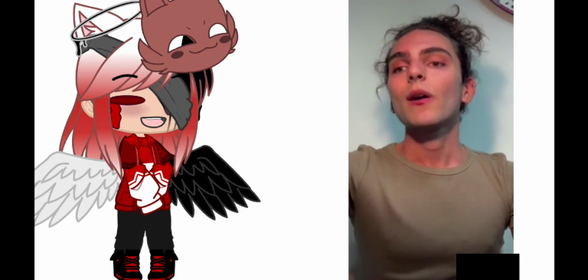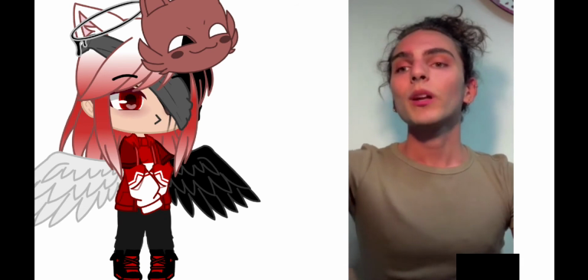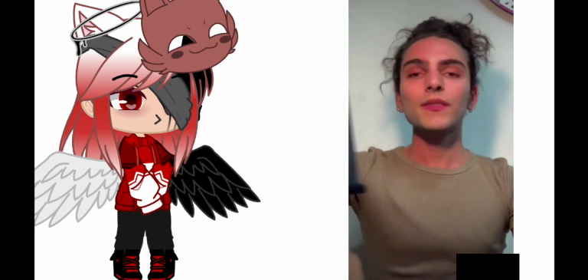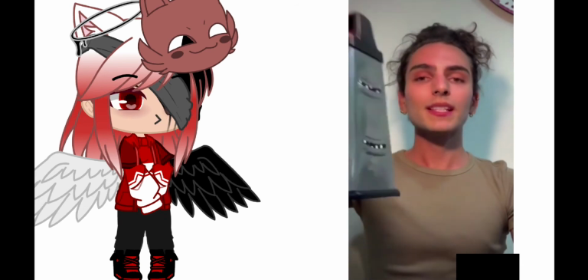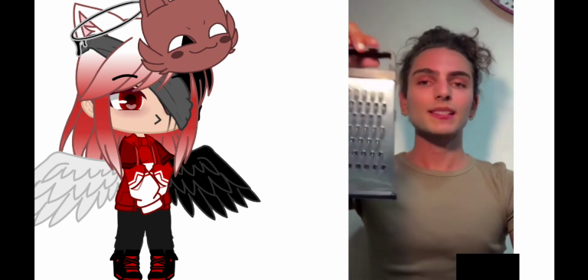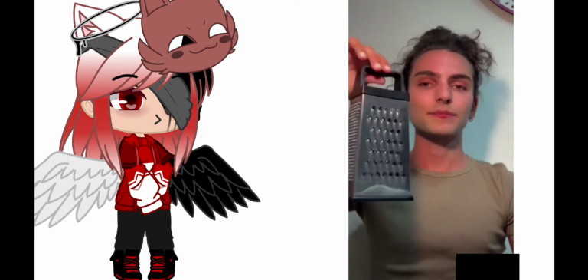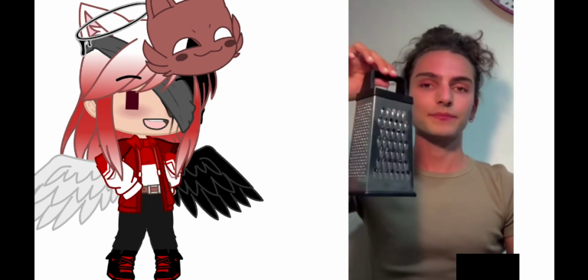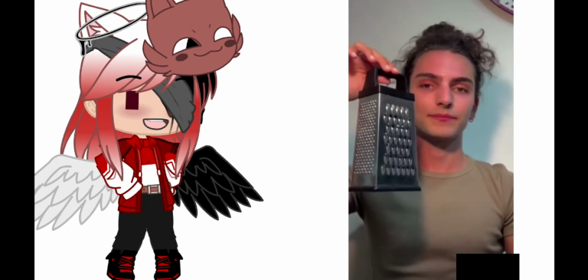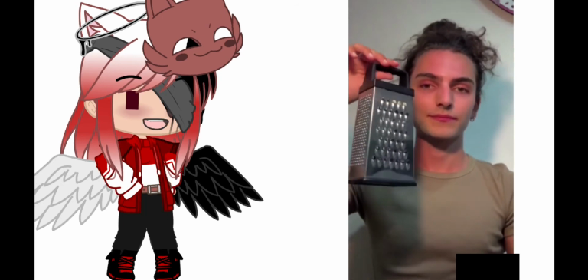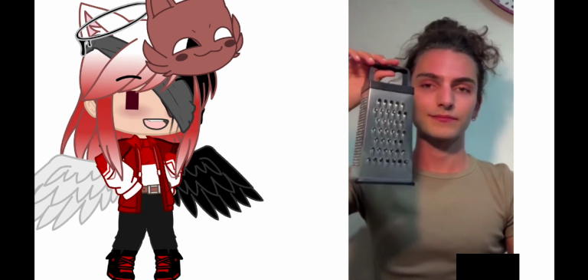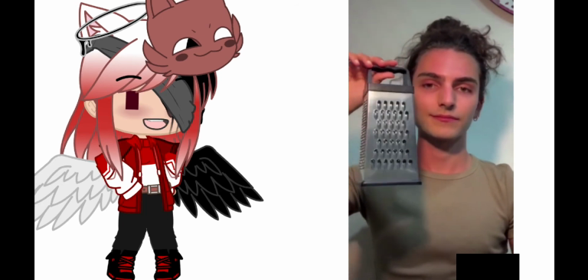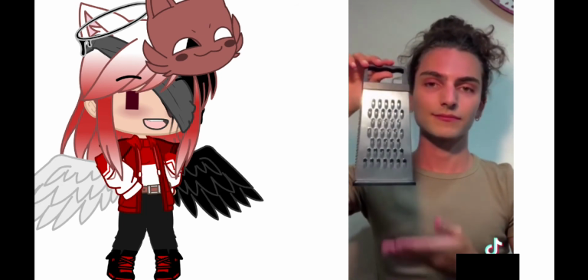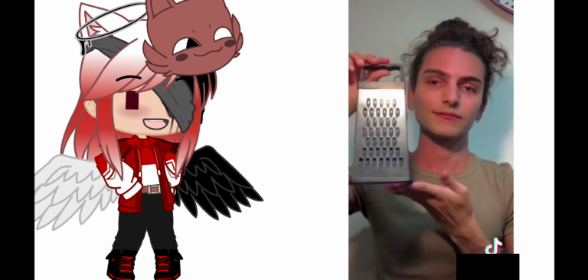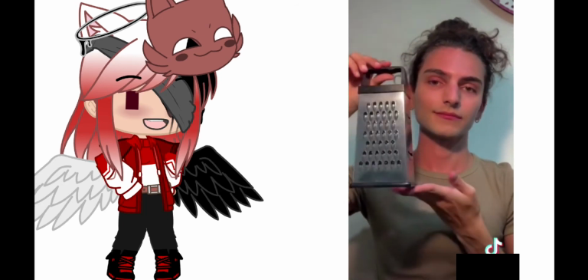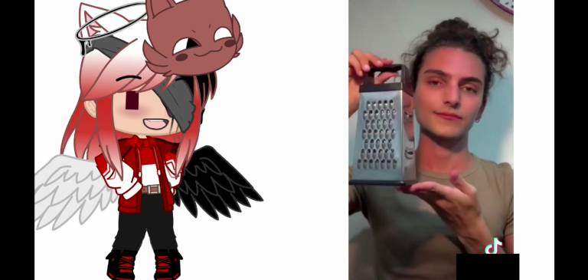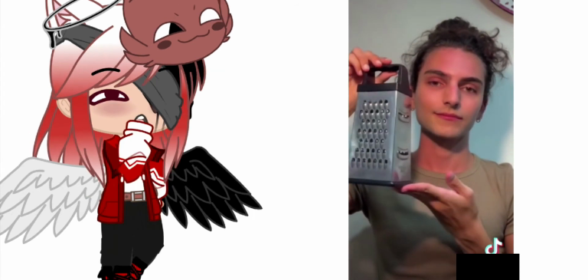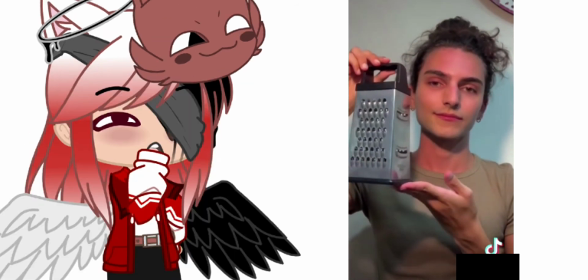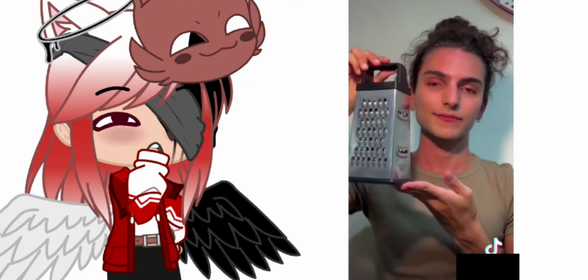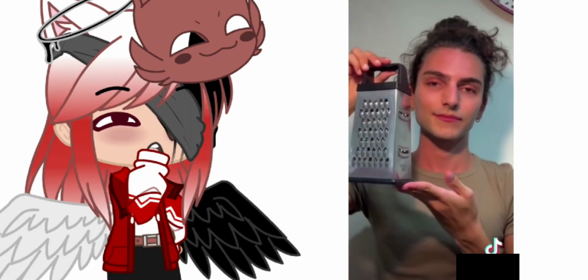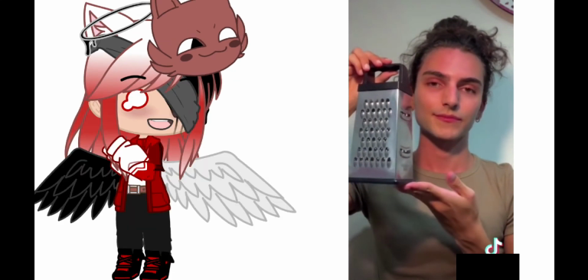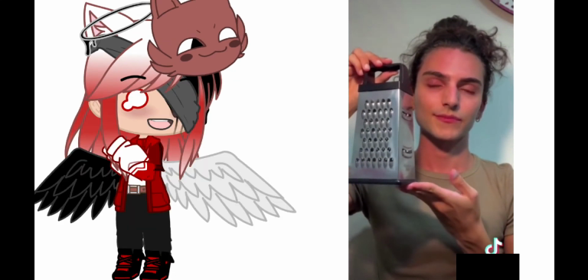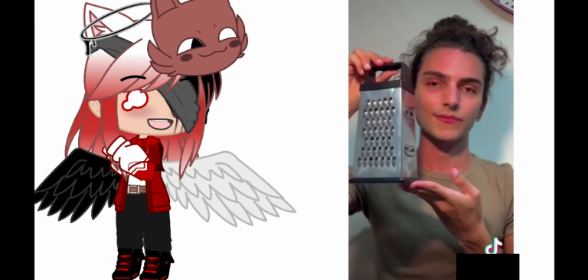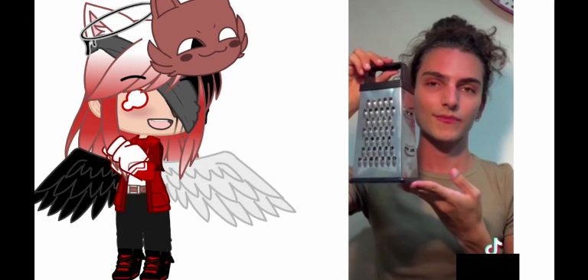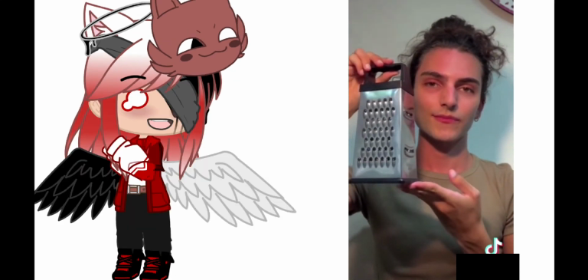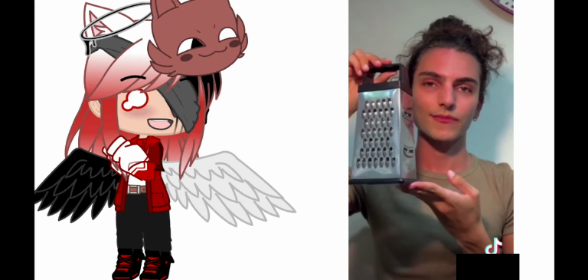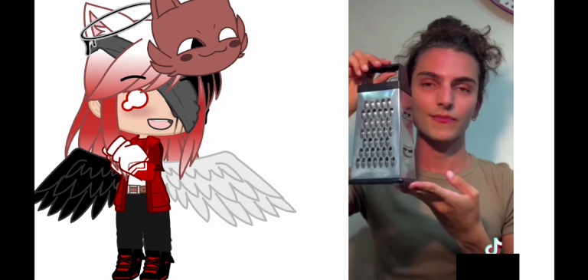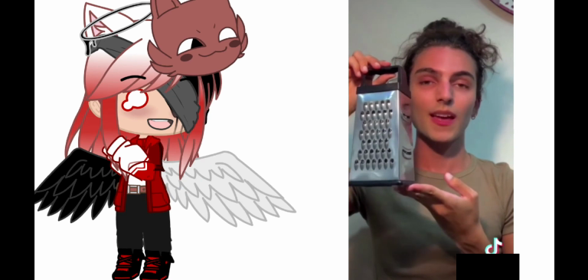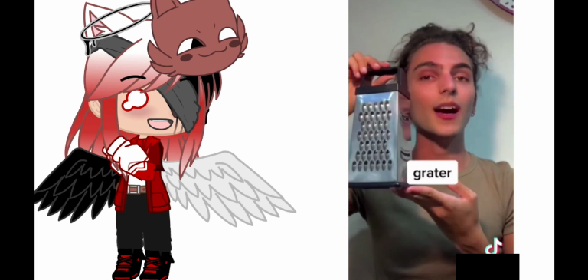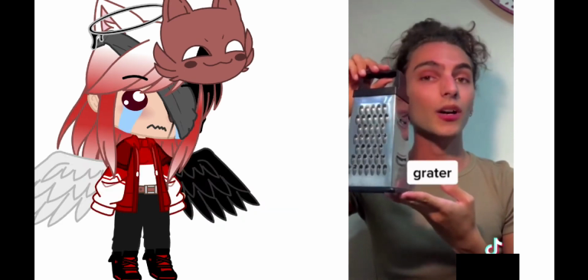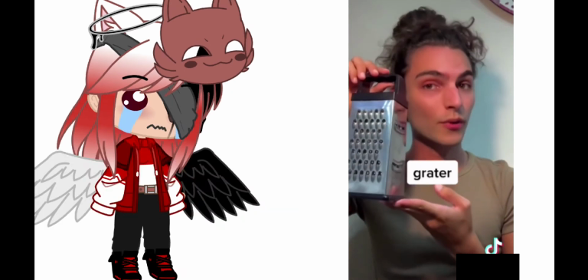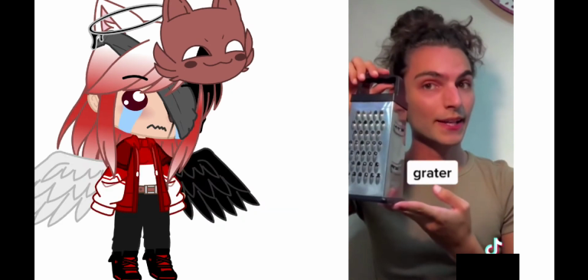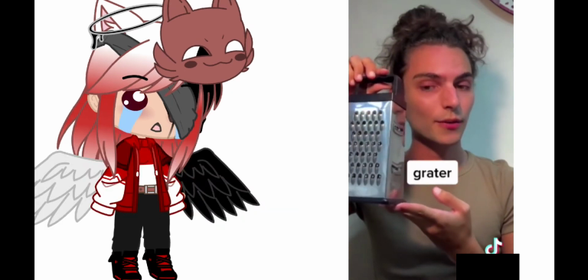What about this? Cheese slice... cheese something. A grater. Oh!